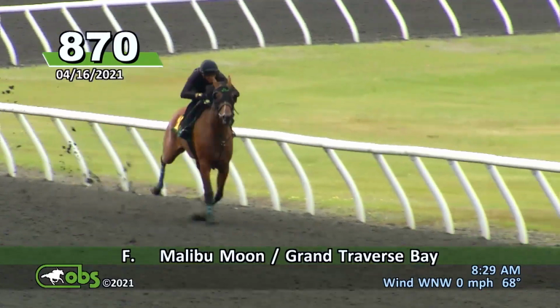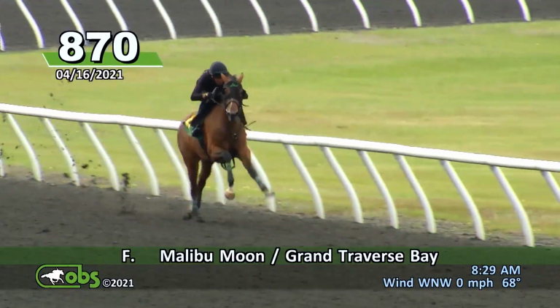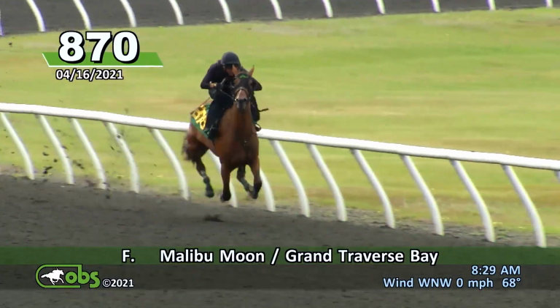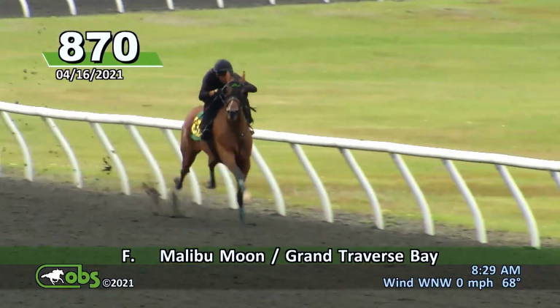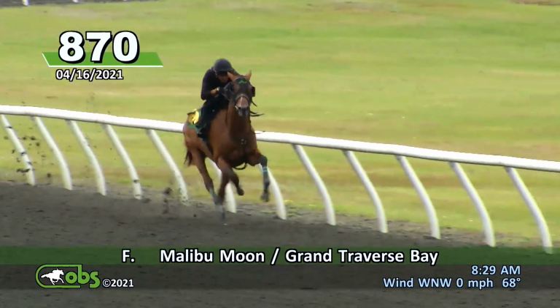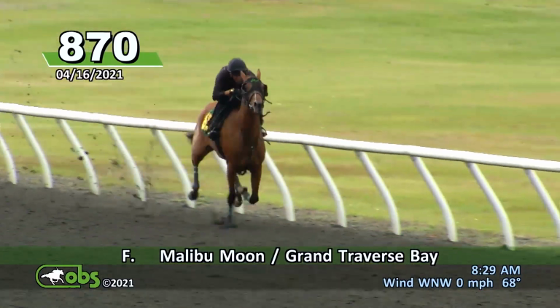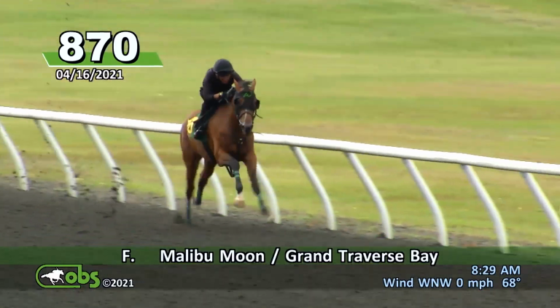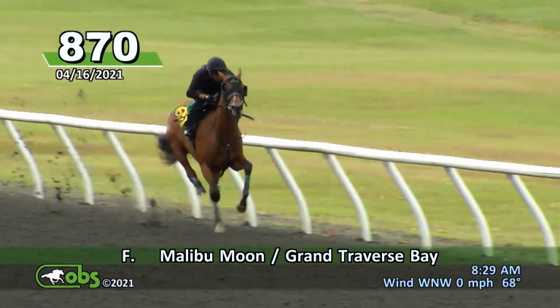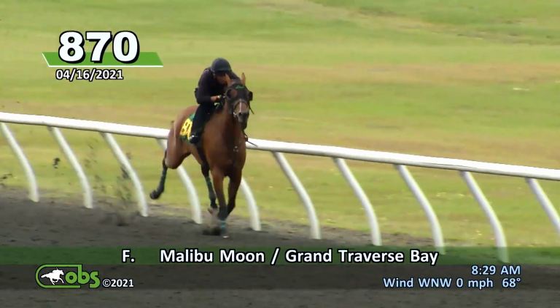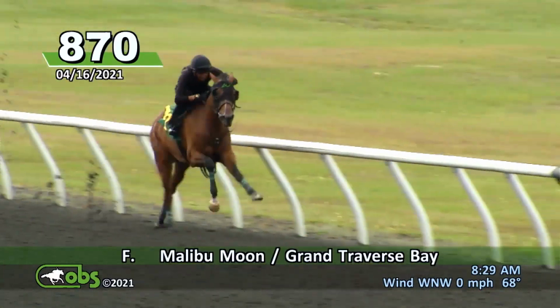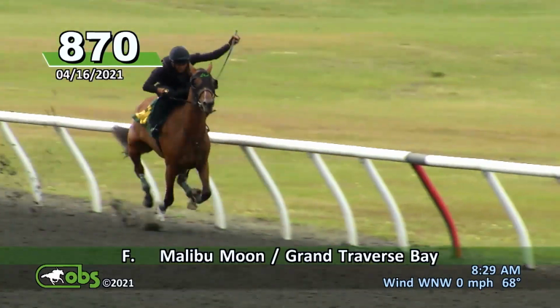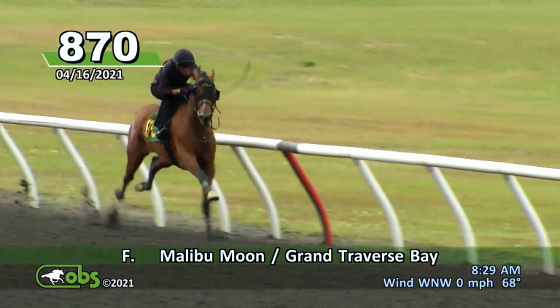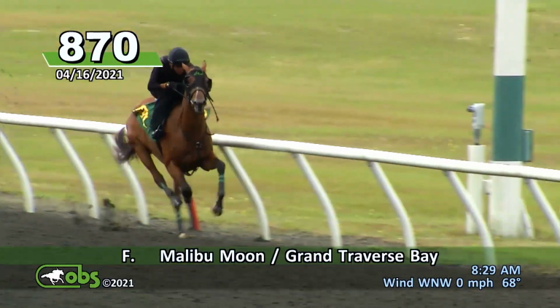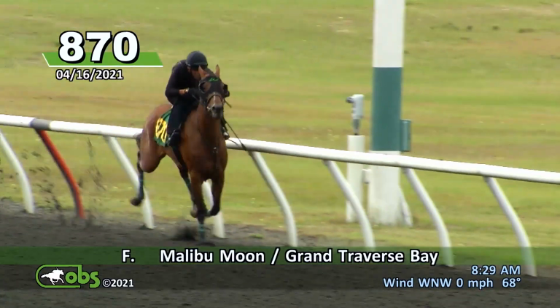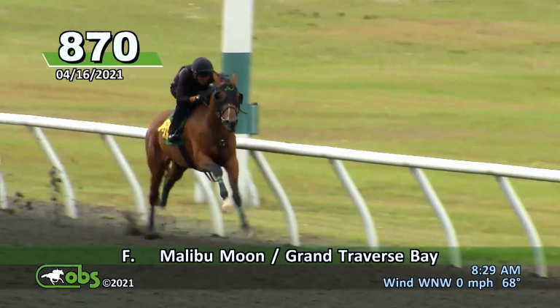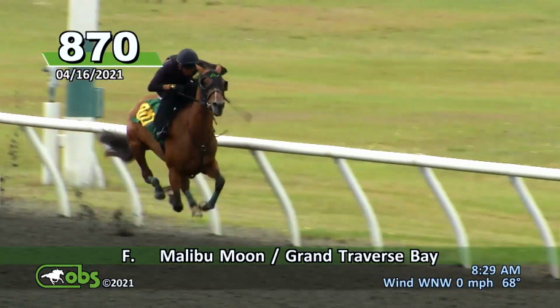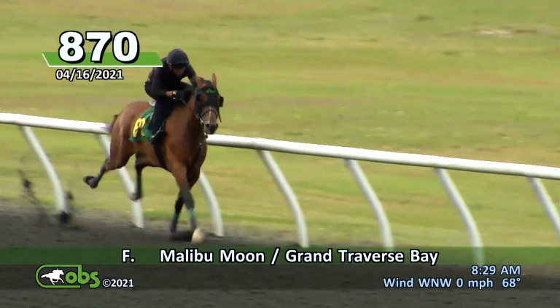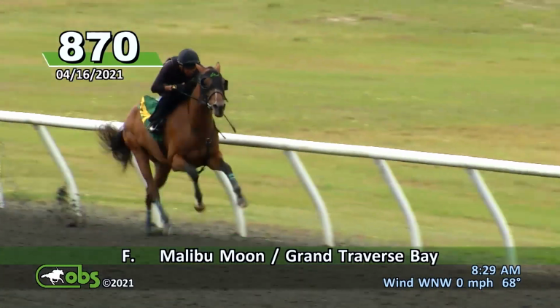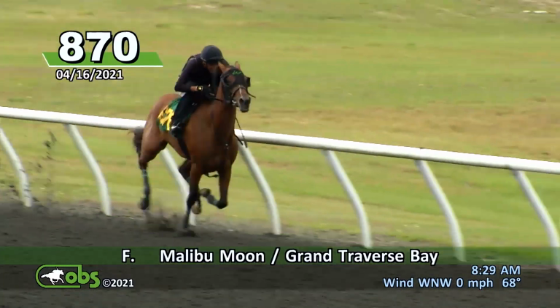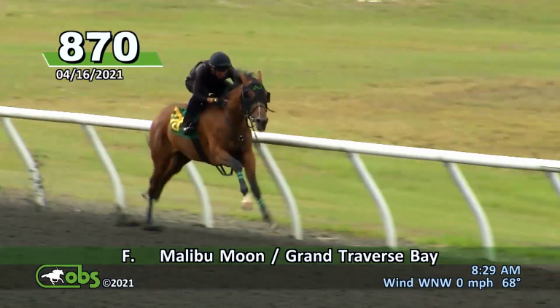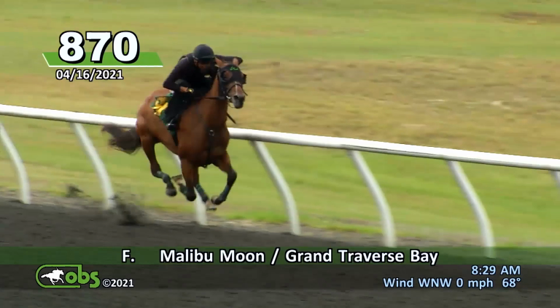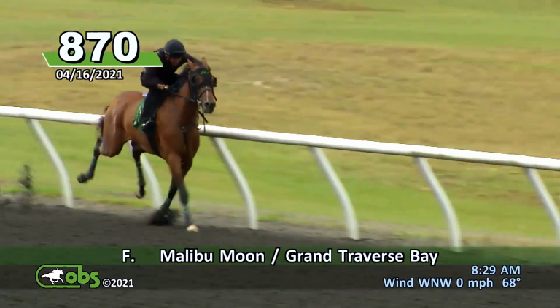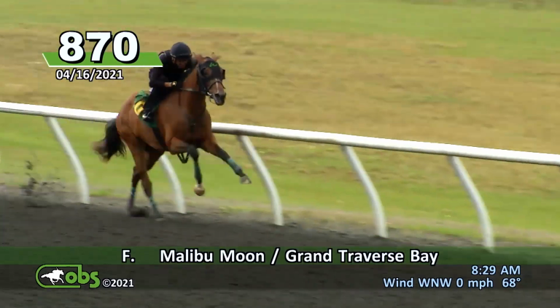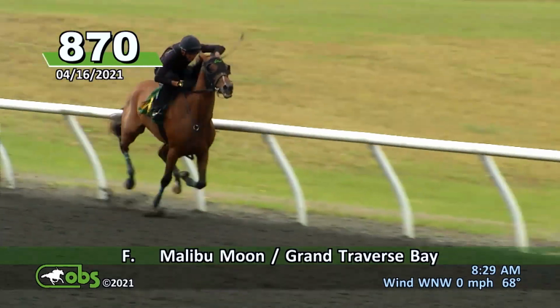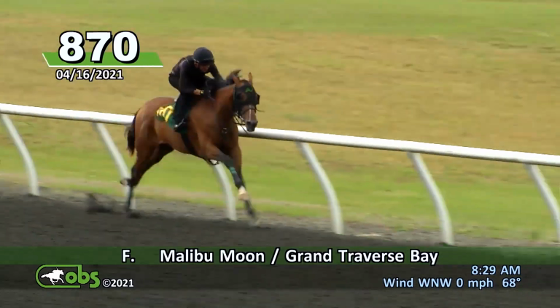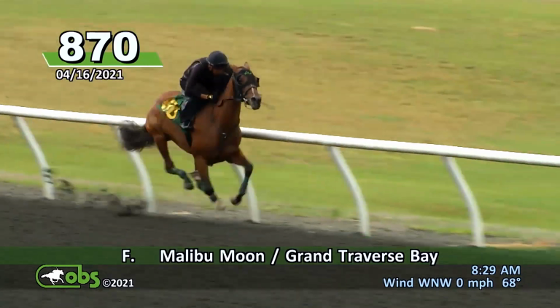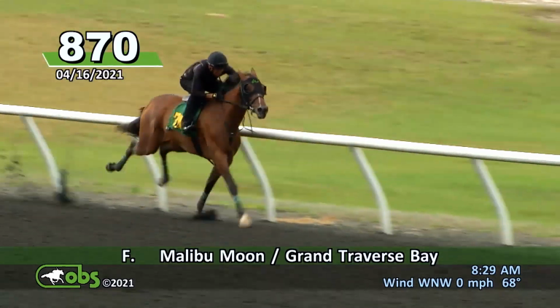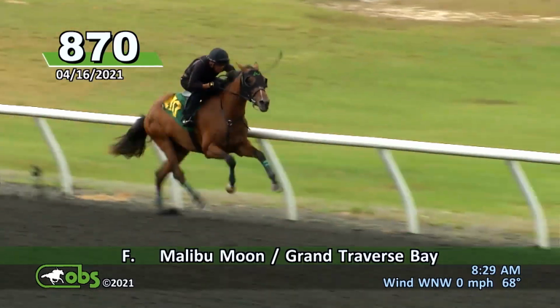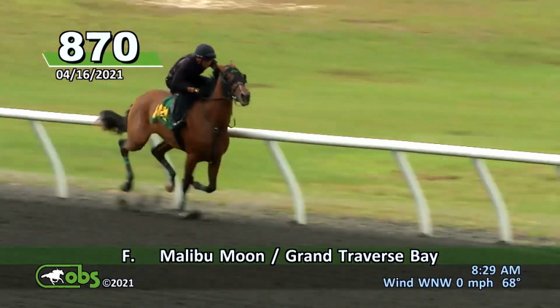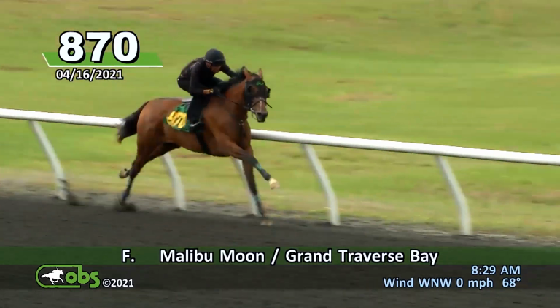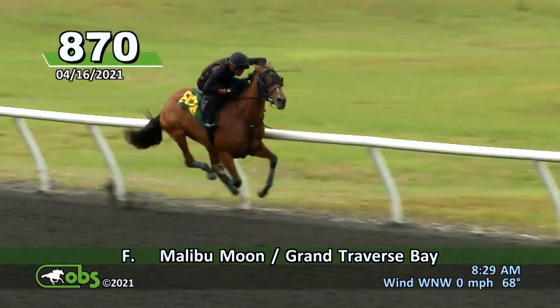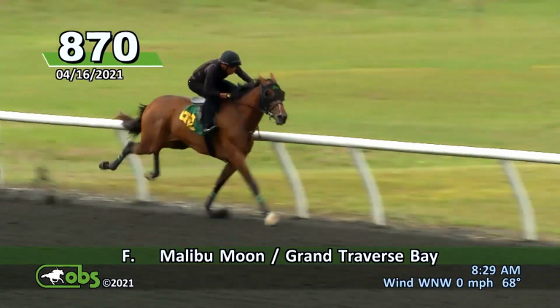Breezed very well. We bought her off a good consignor, and she was raised at a very good farm as well before that, so we had a lot of confidence with this filly.